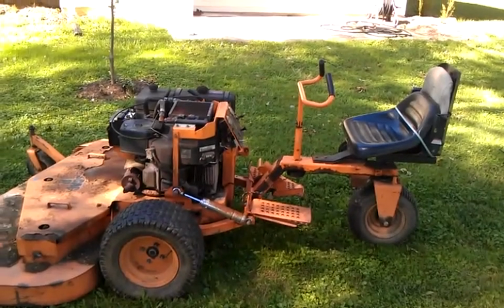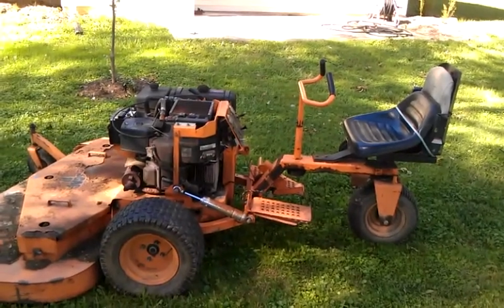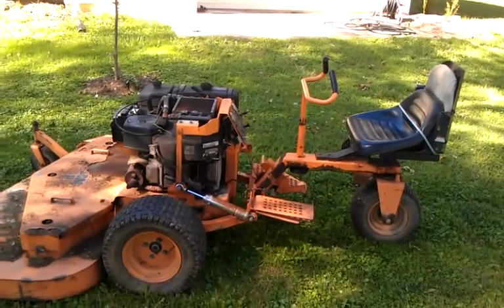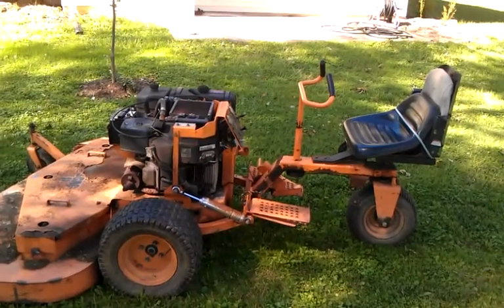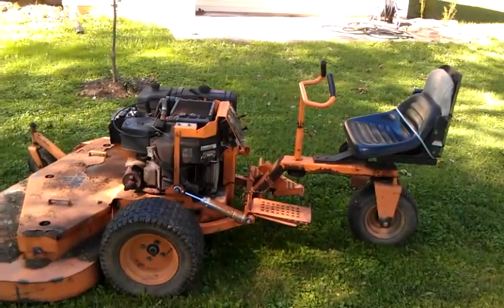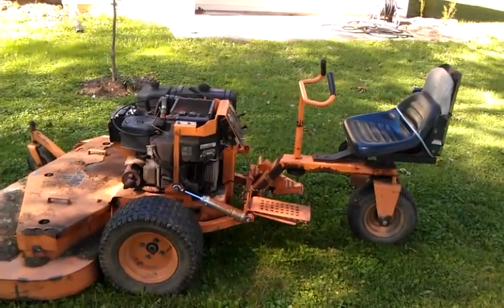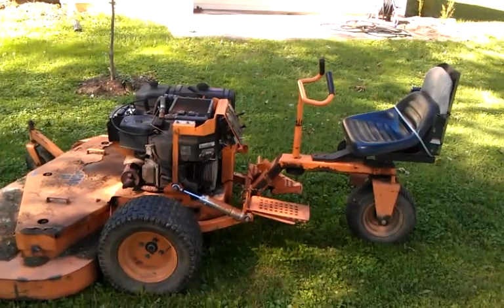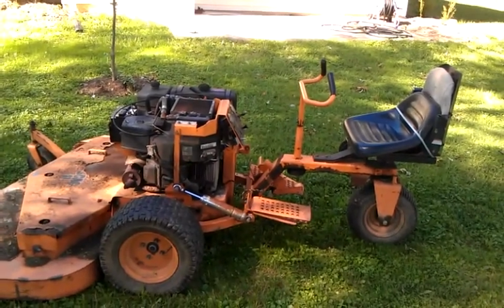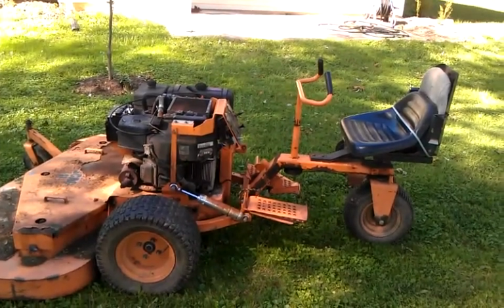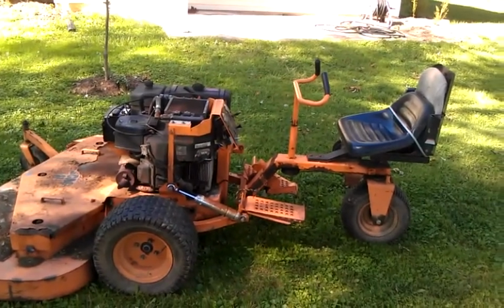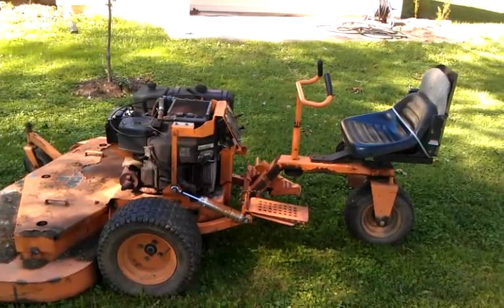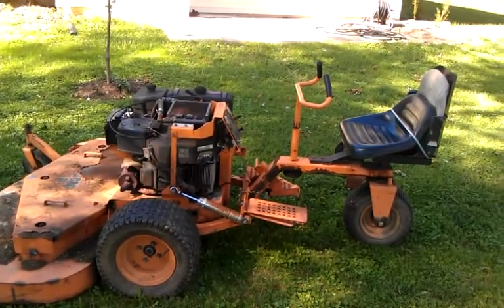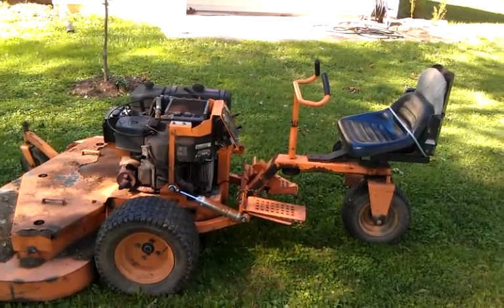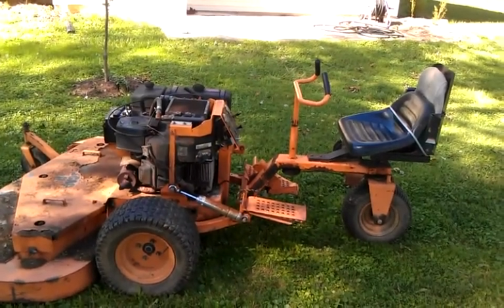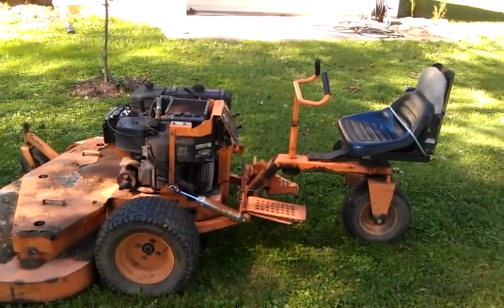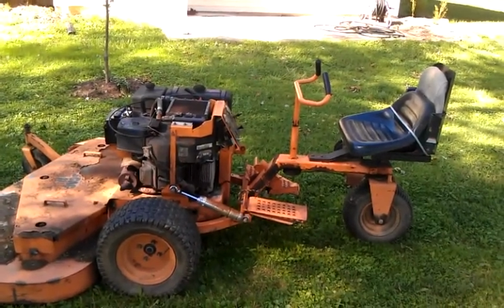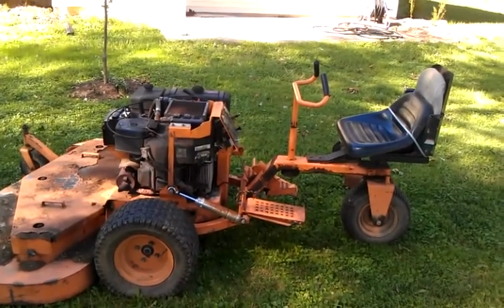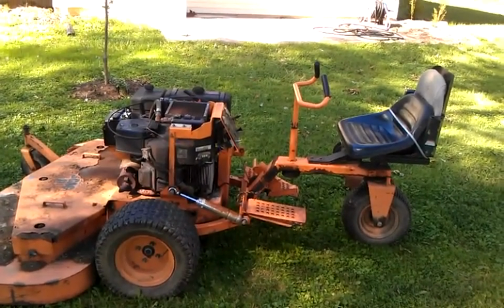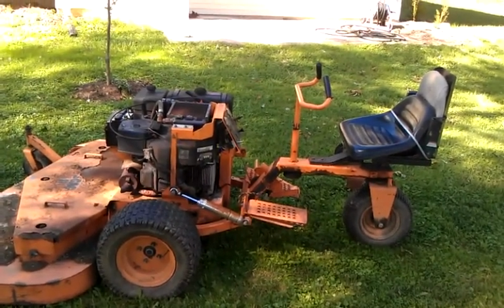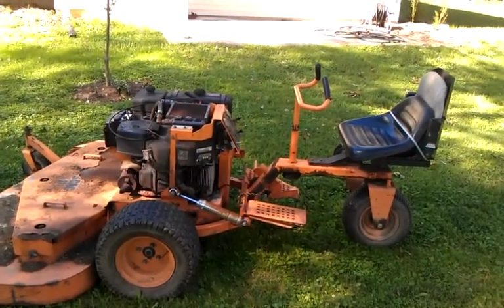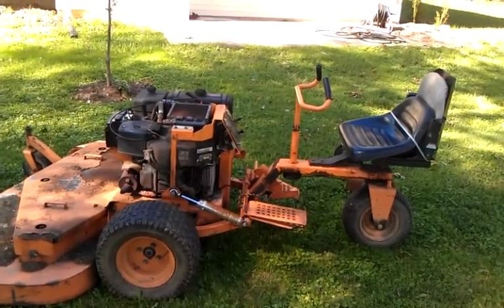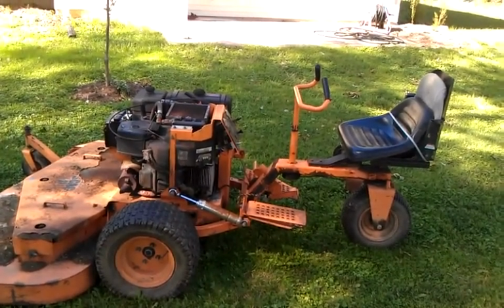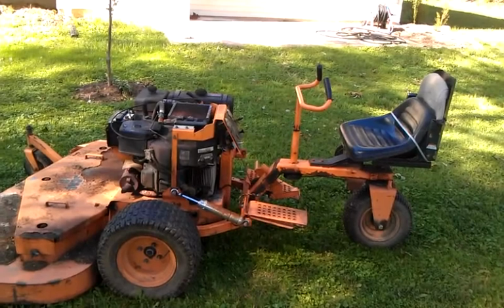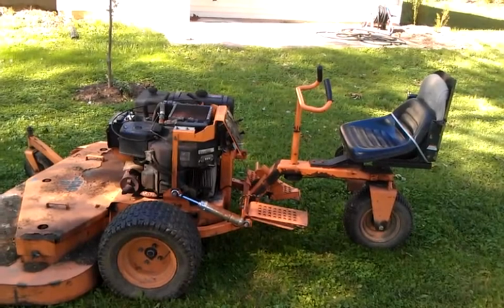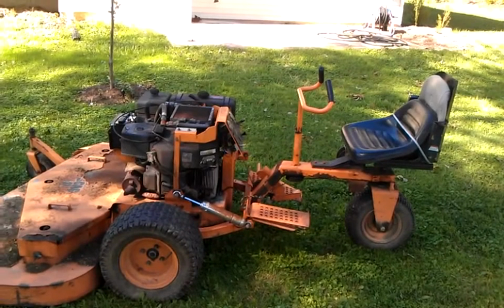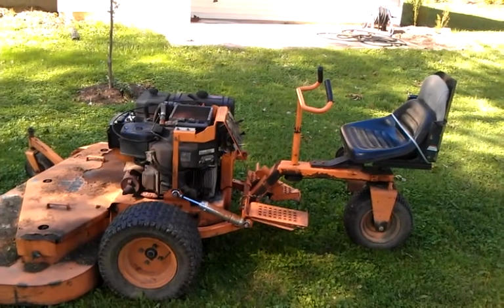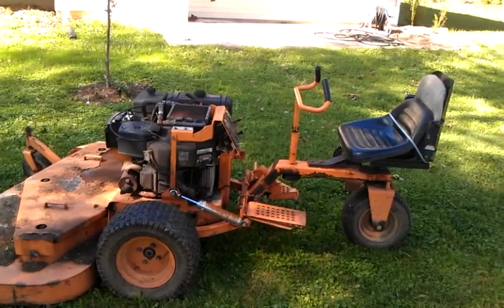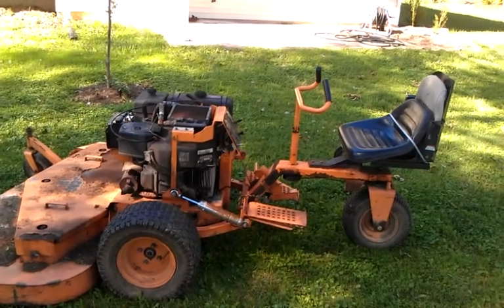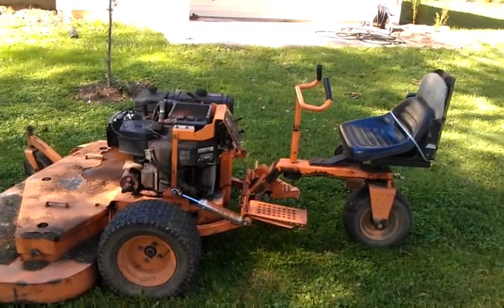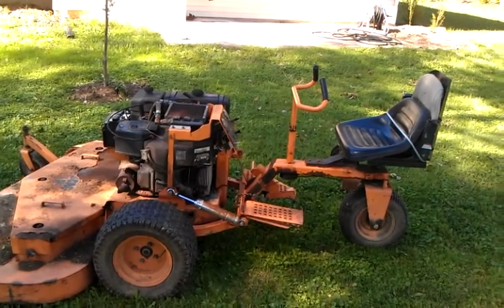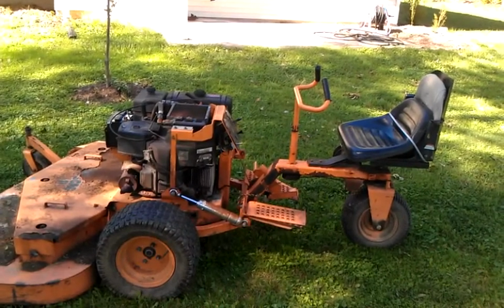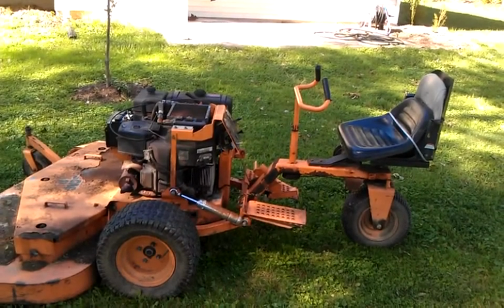This is the Scag 61-inch deck three-wheel industrial lawnmower.